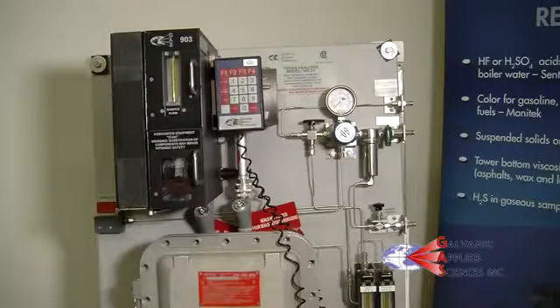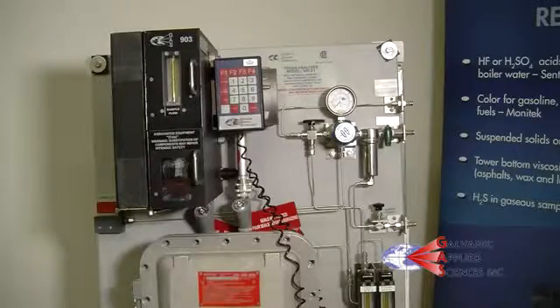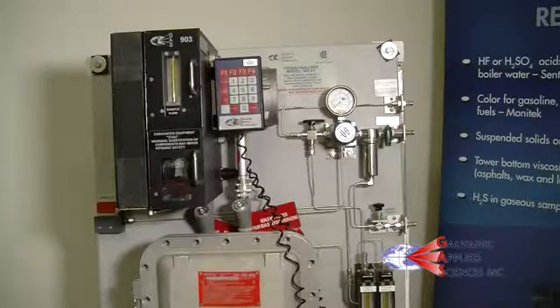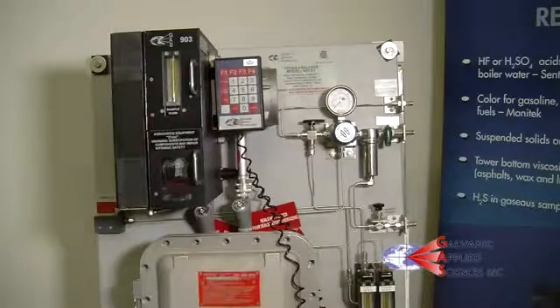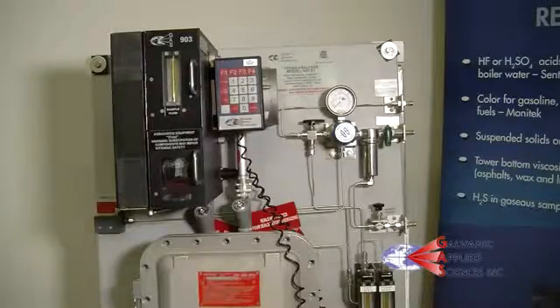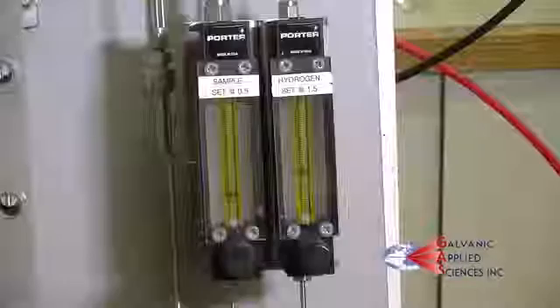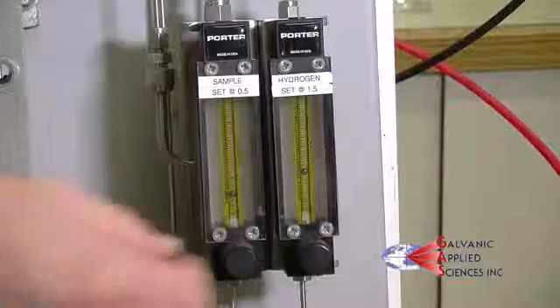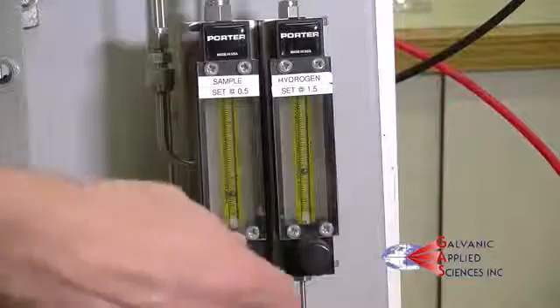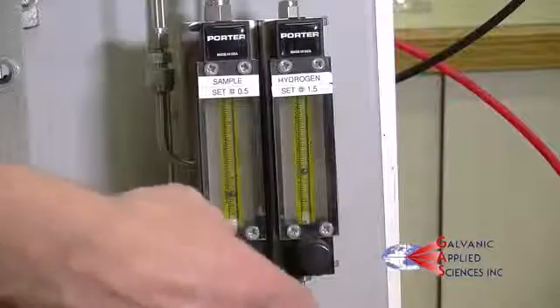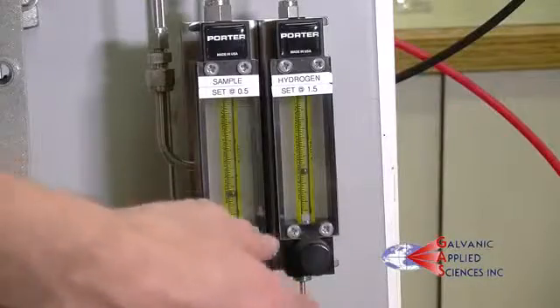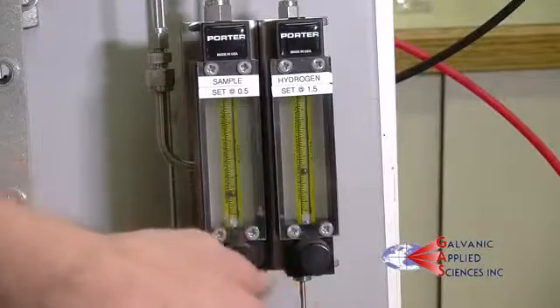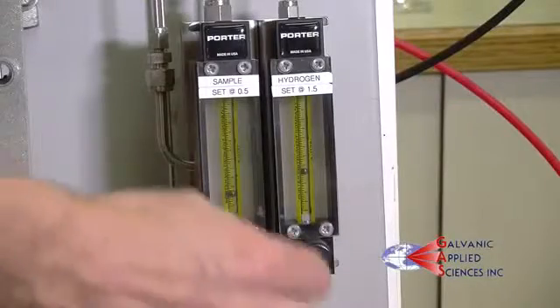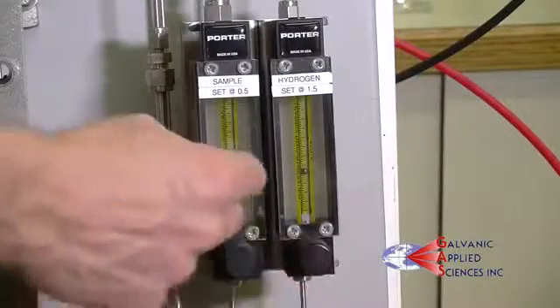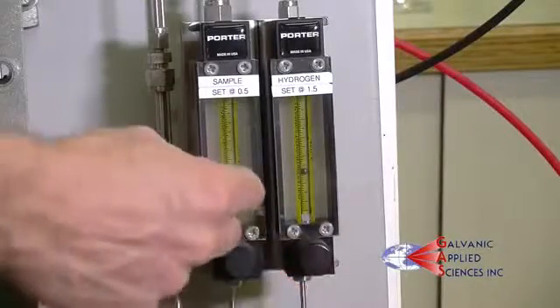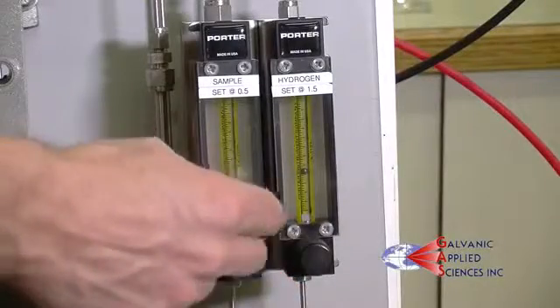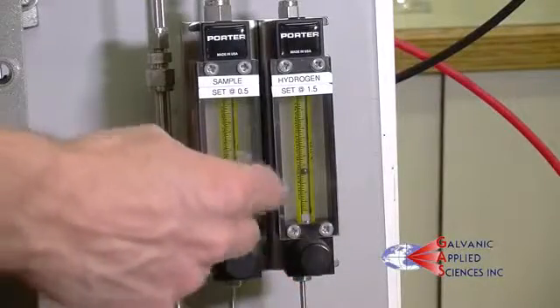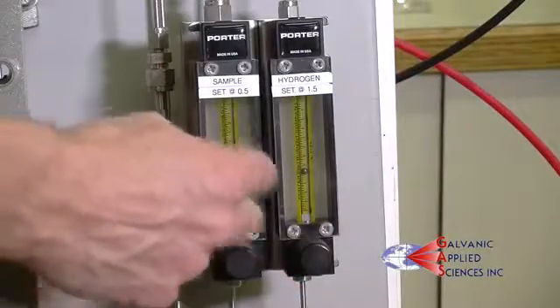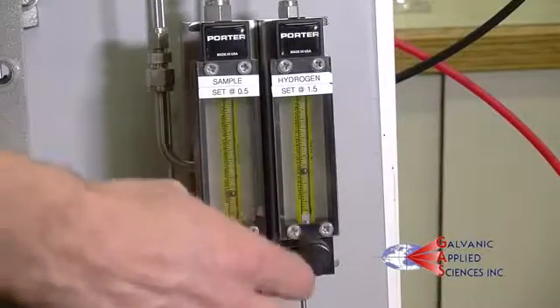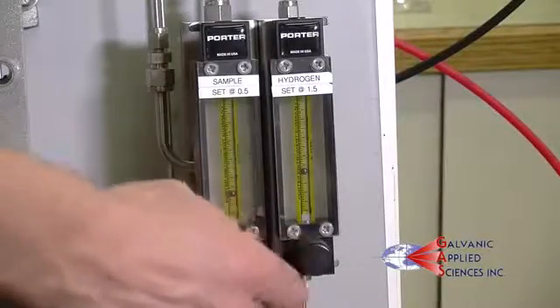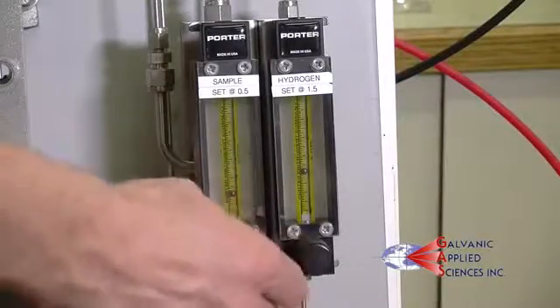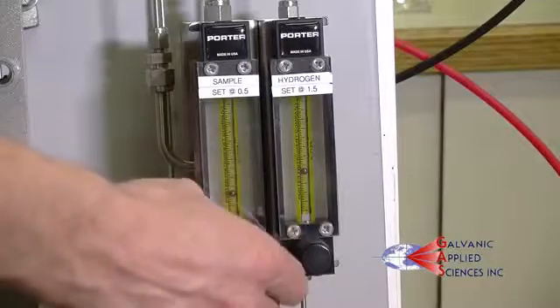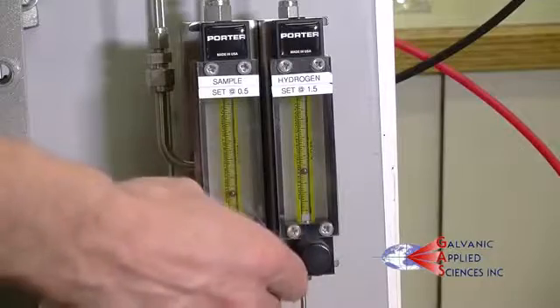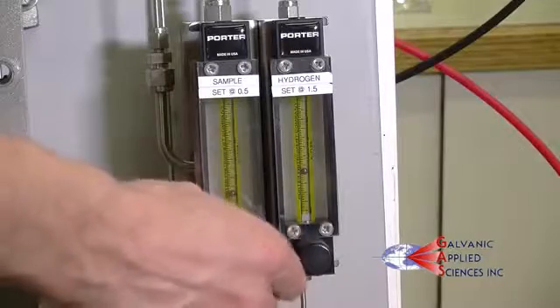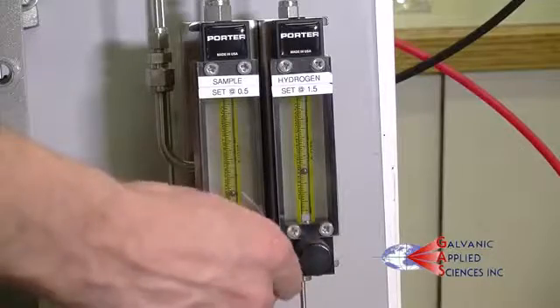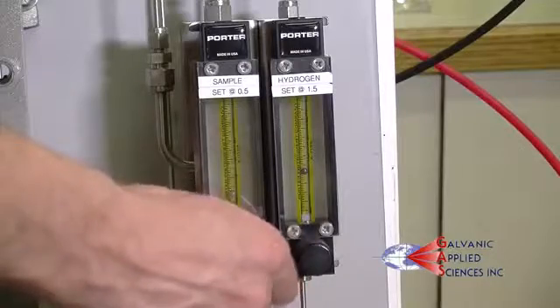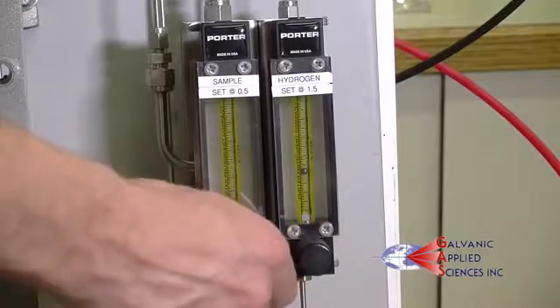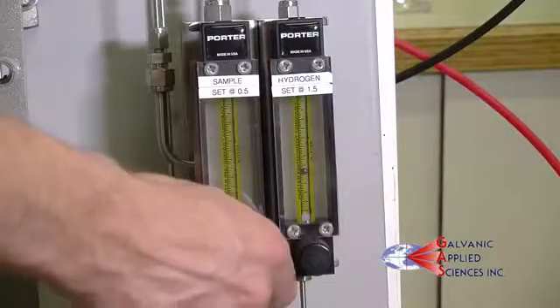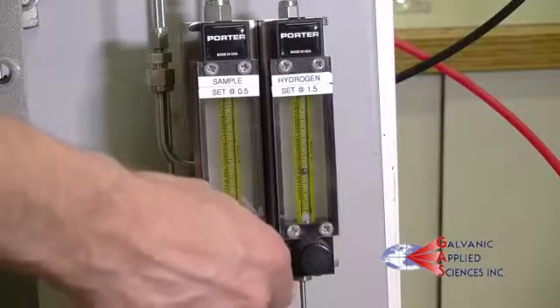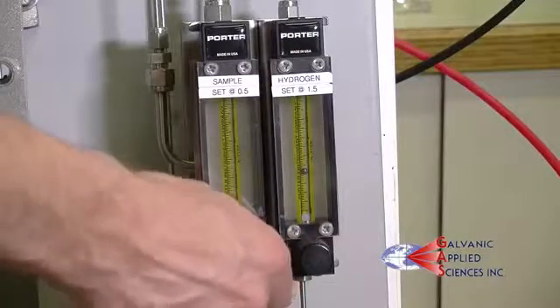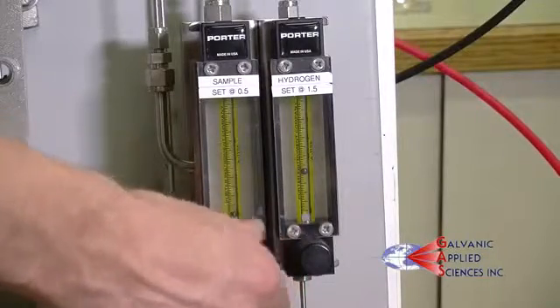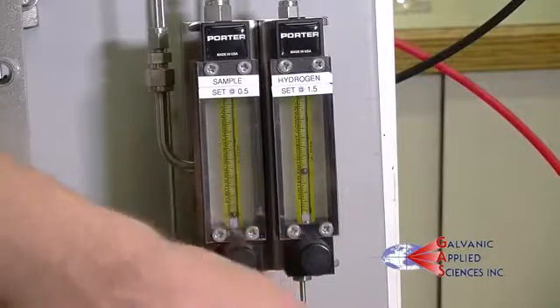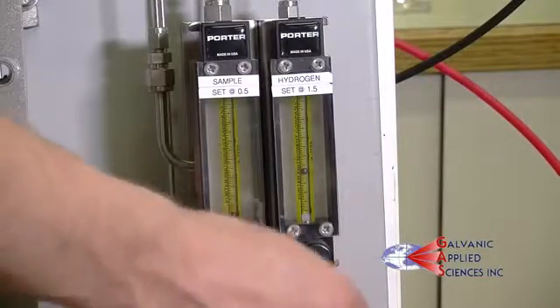For total sulfur units, sample flows must be turned off first, followed by hydrogen.